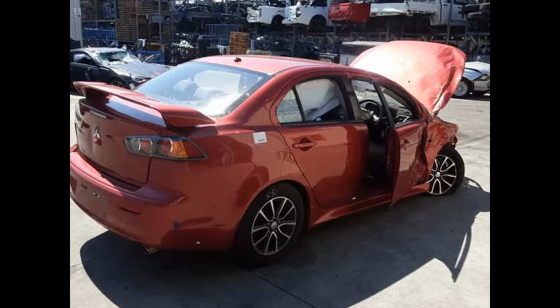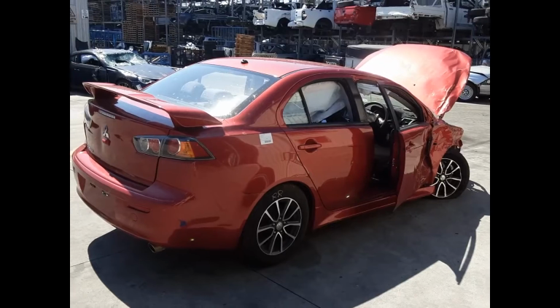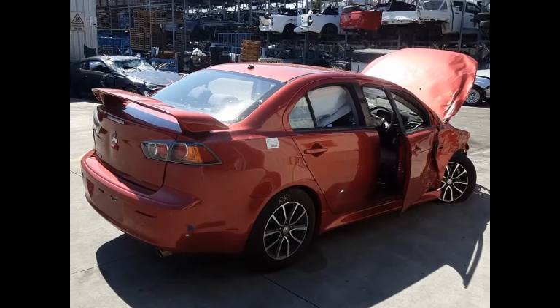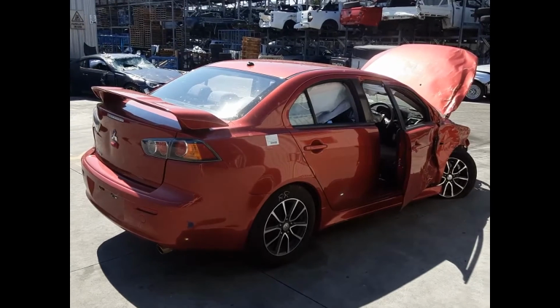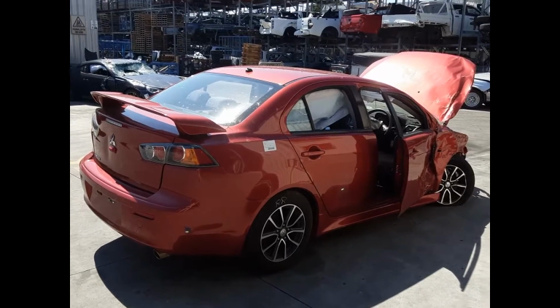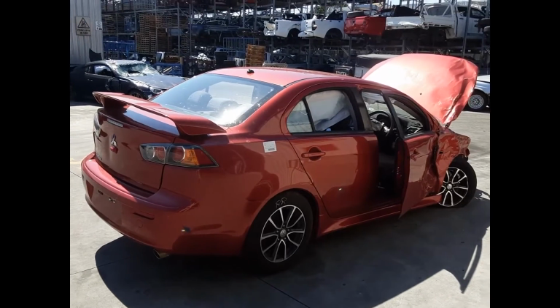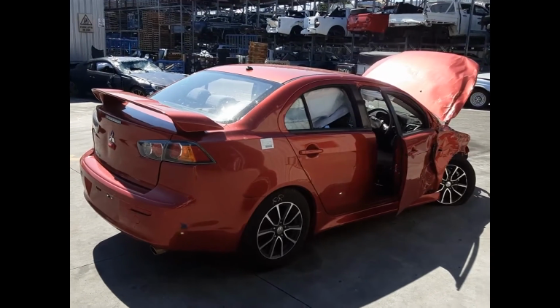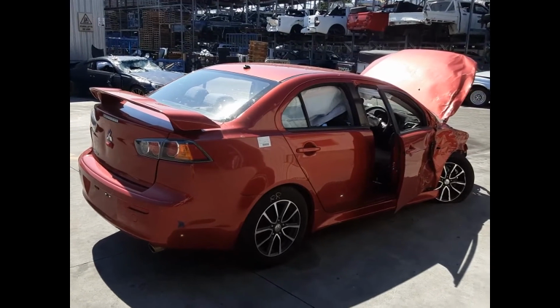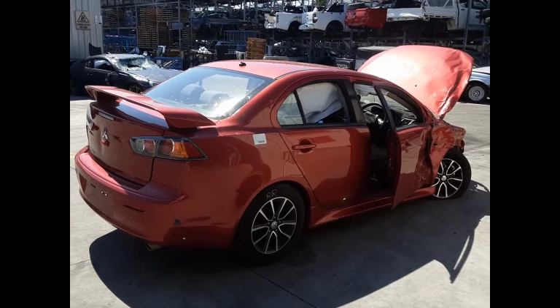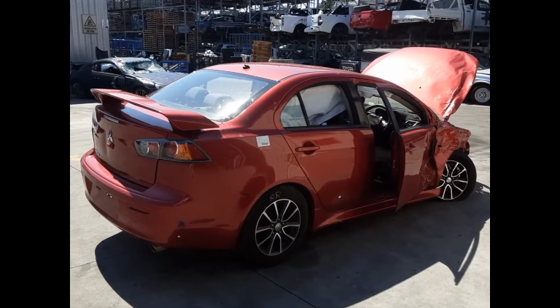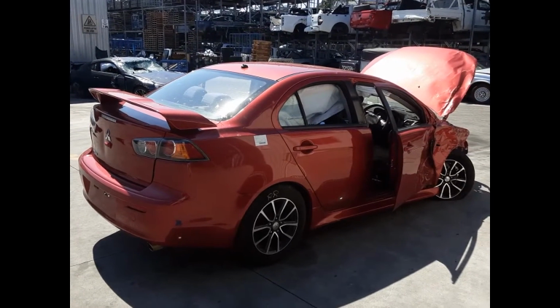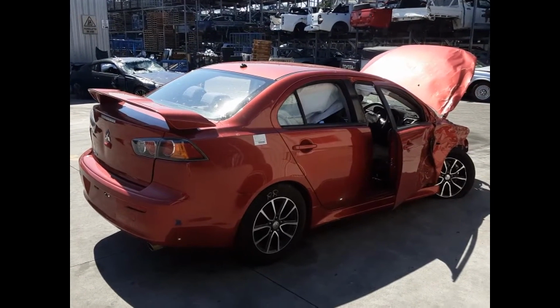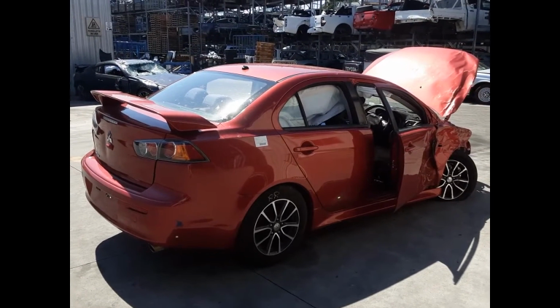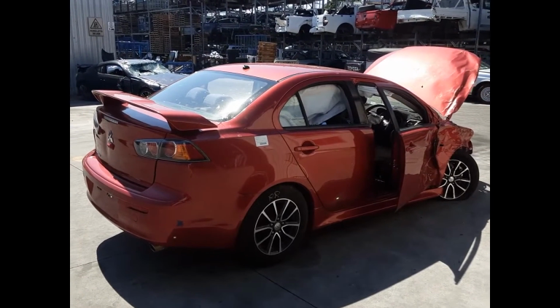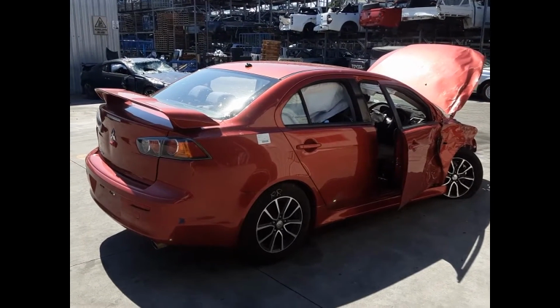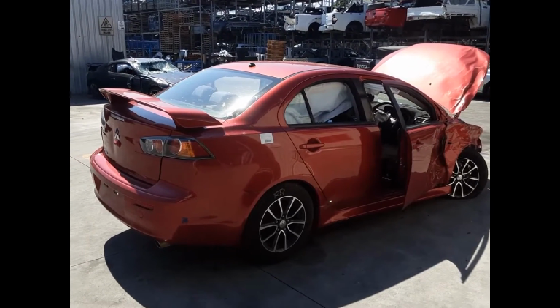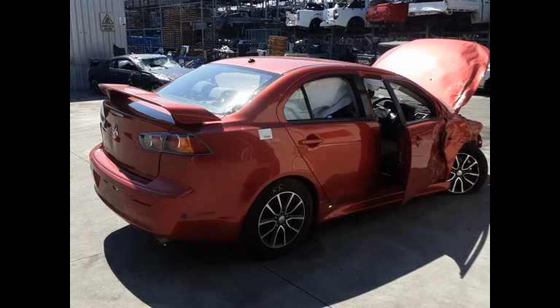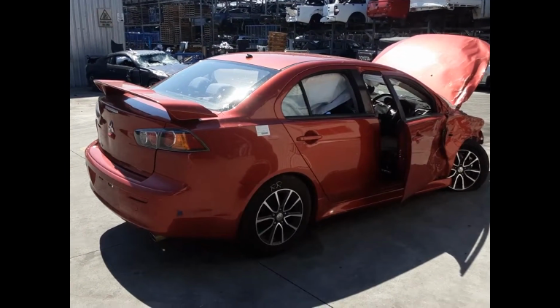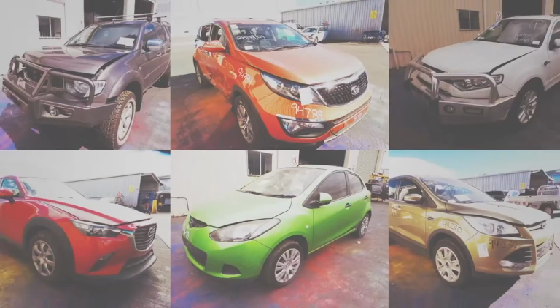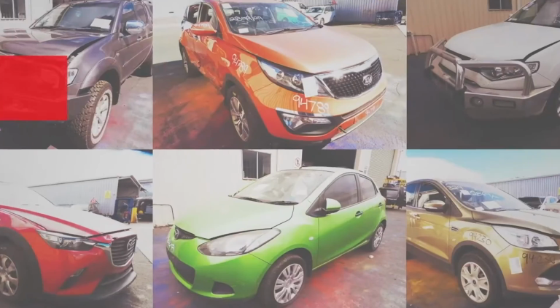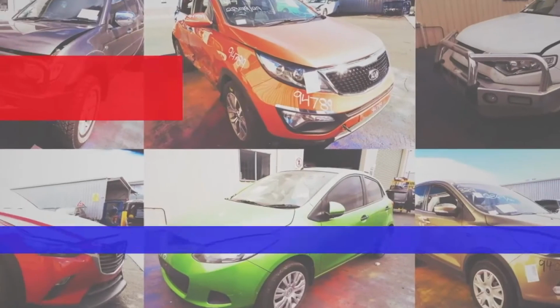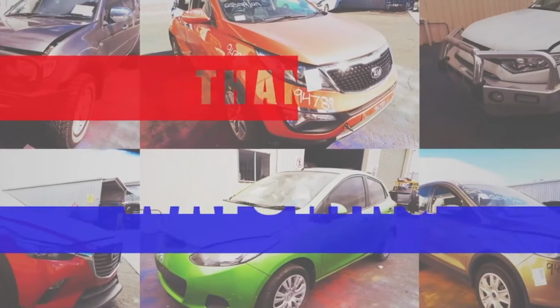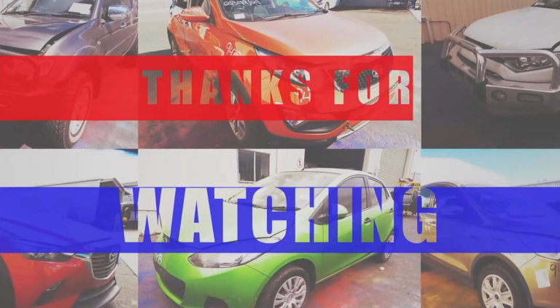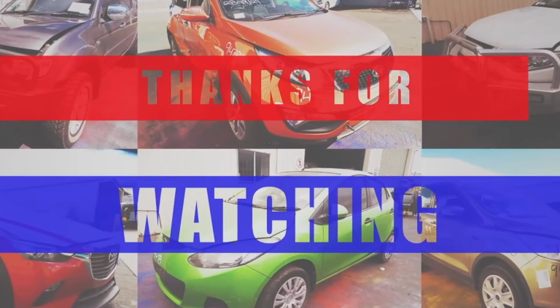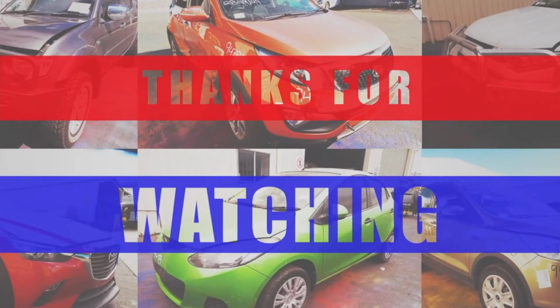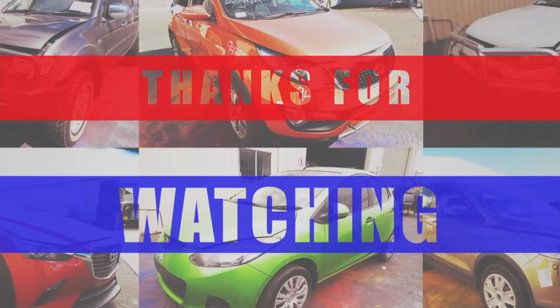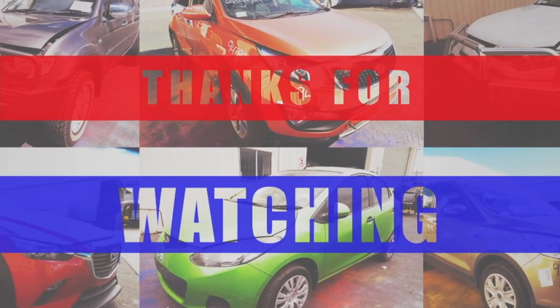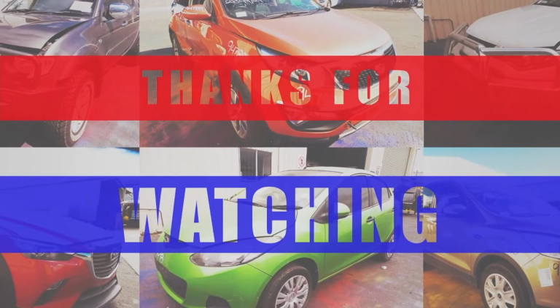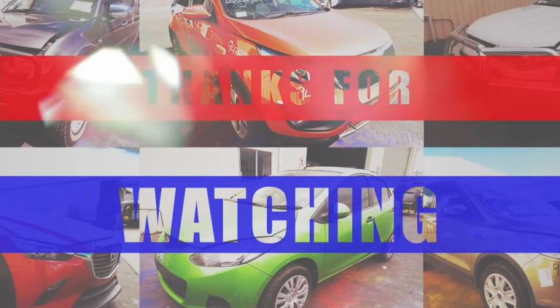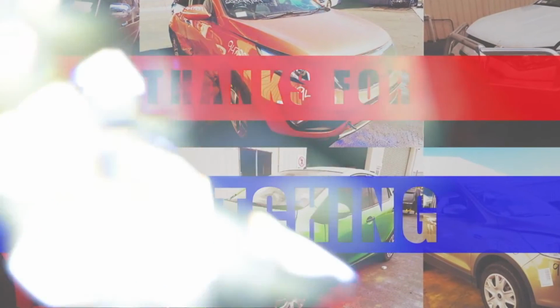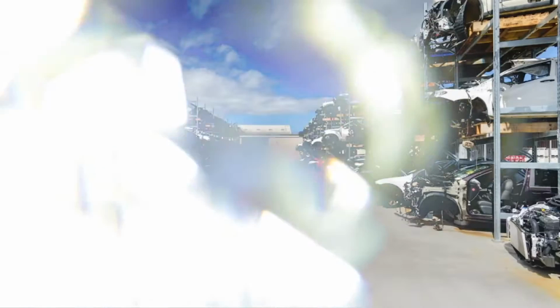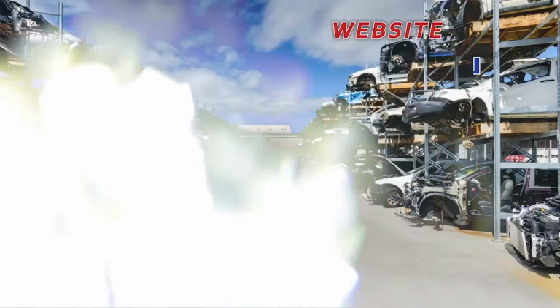I'm Chris from Total Pass Plus and I'd like to thank you for watching this video. We'll be right back.